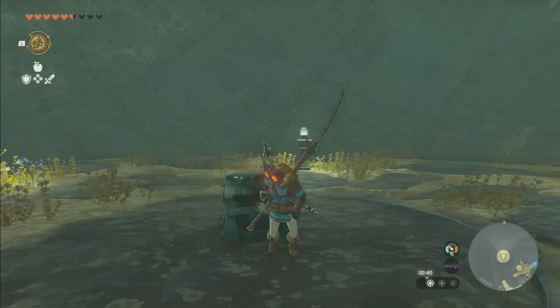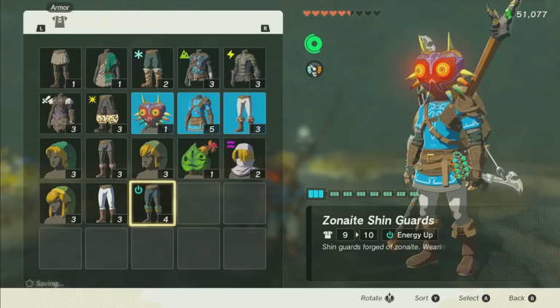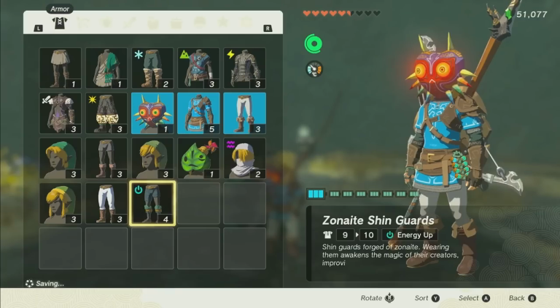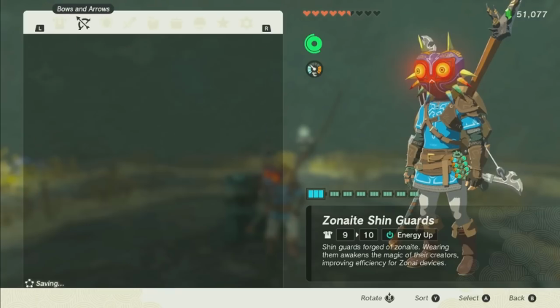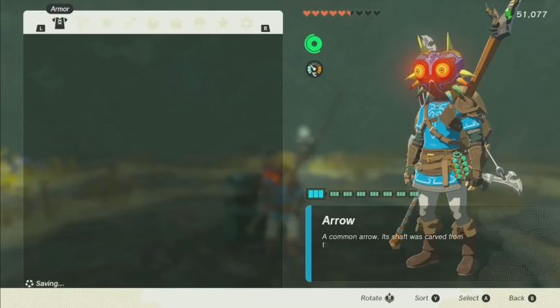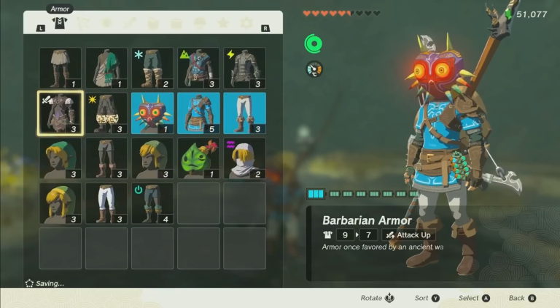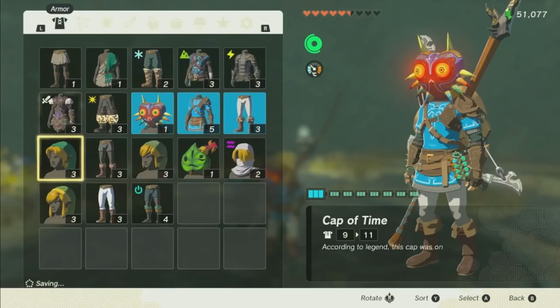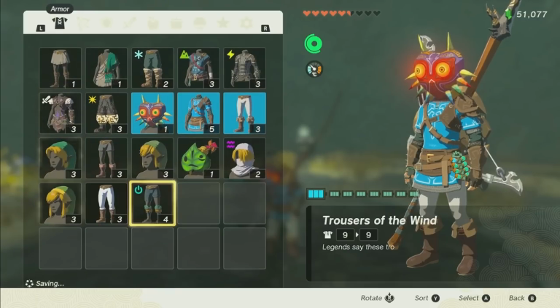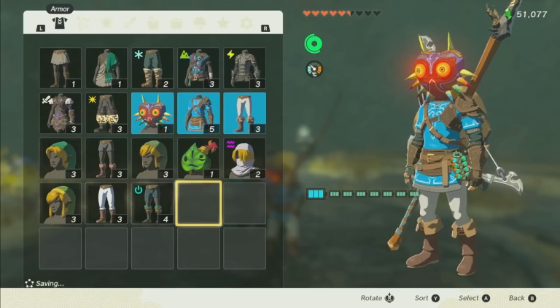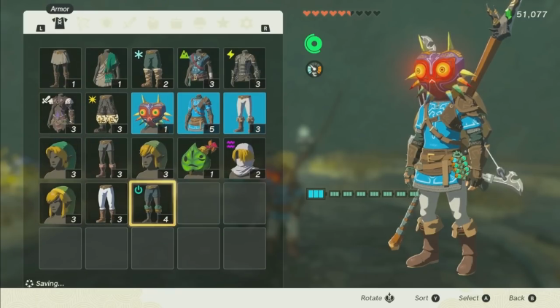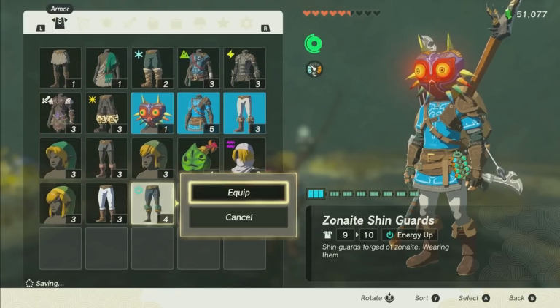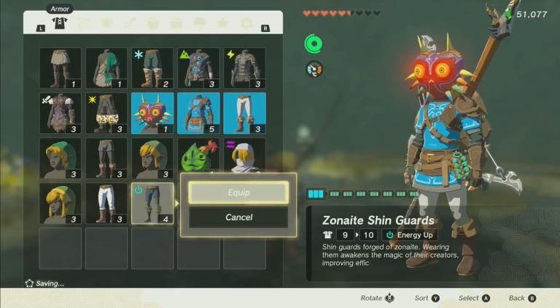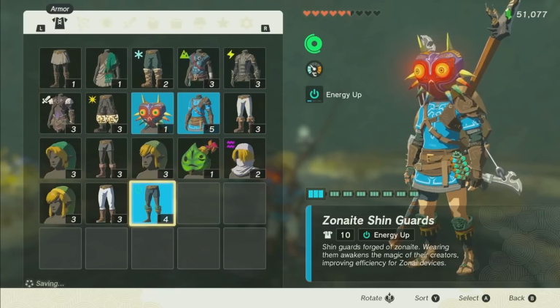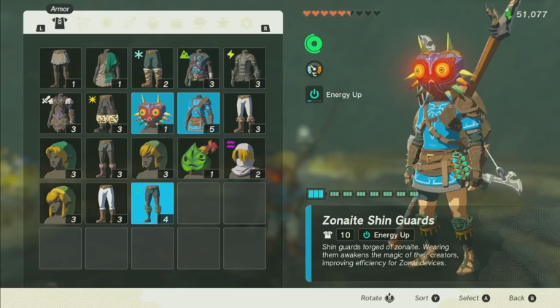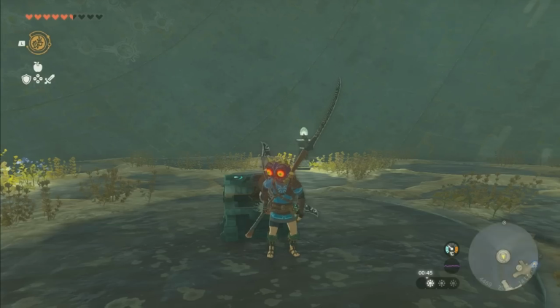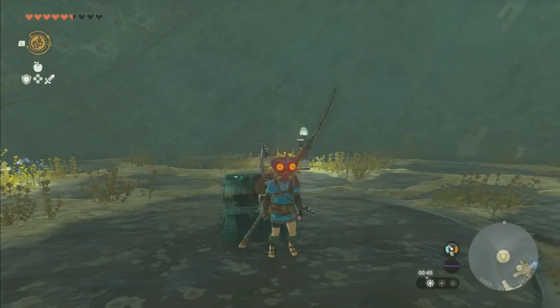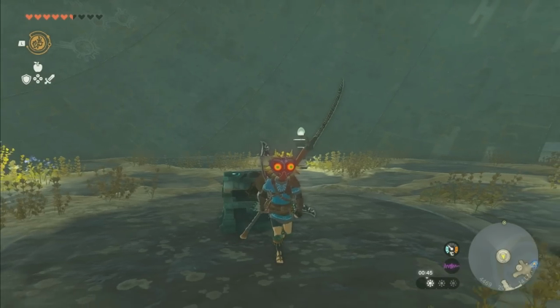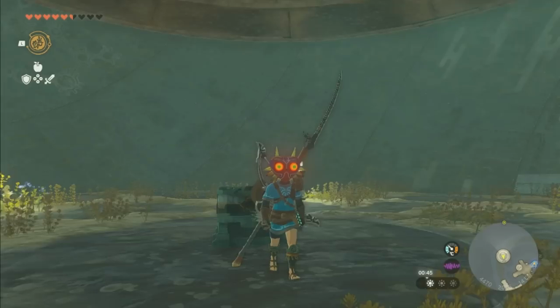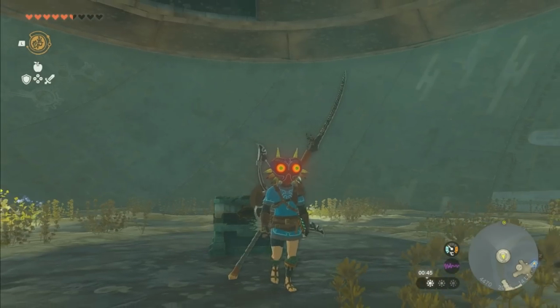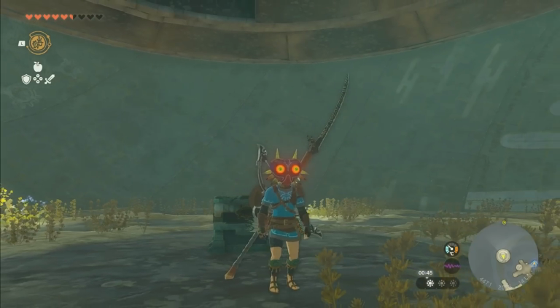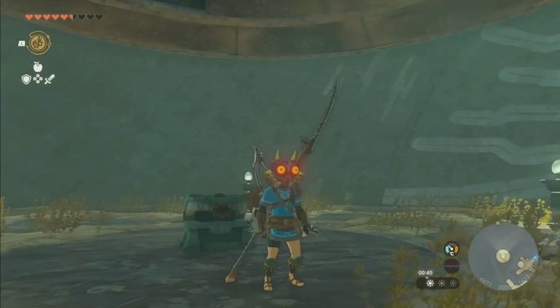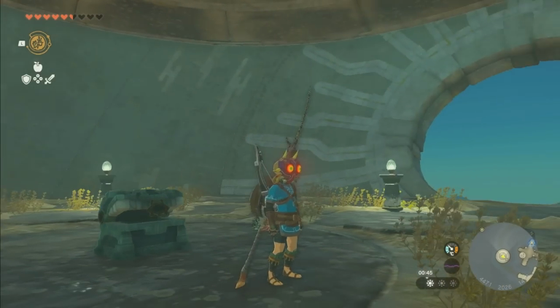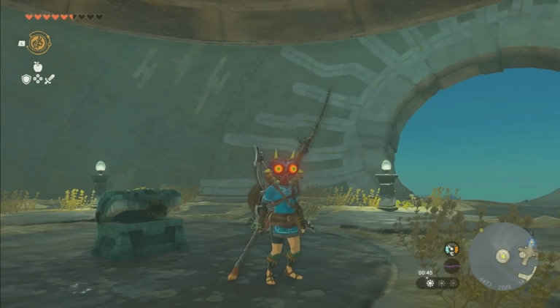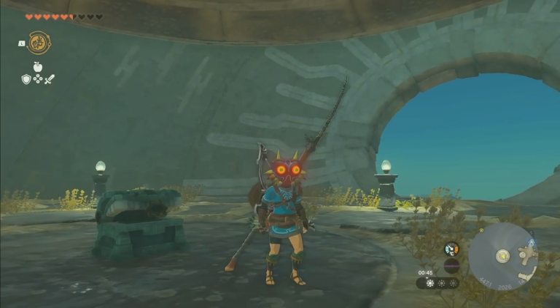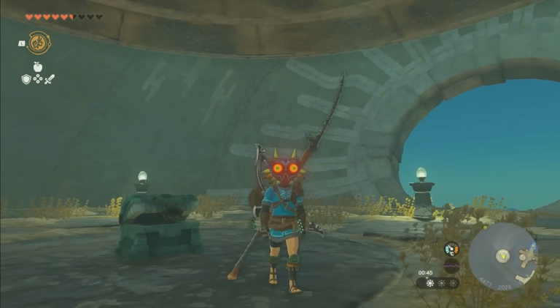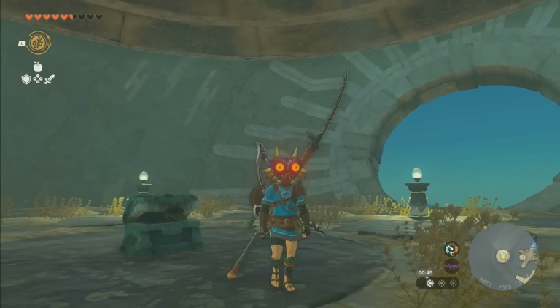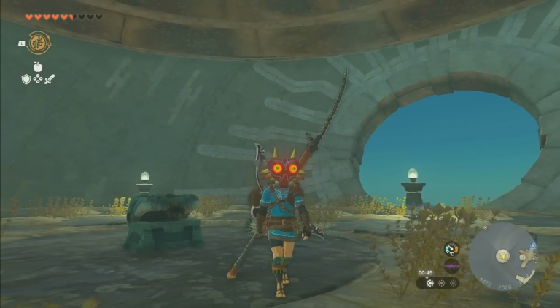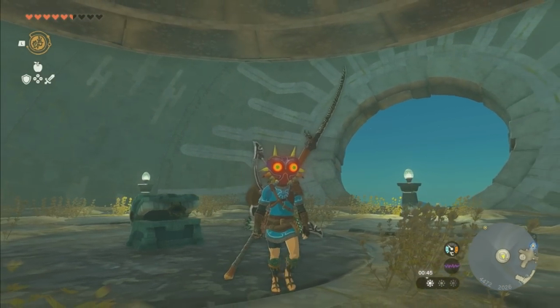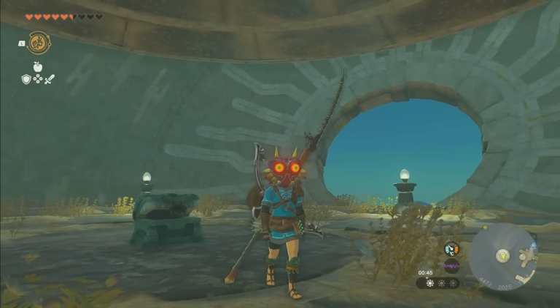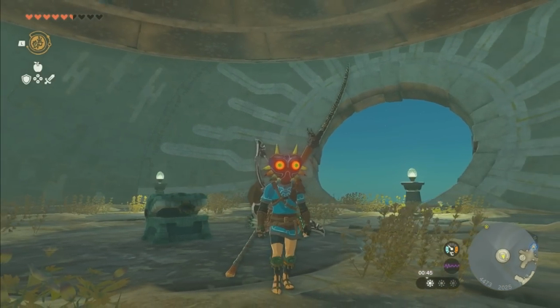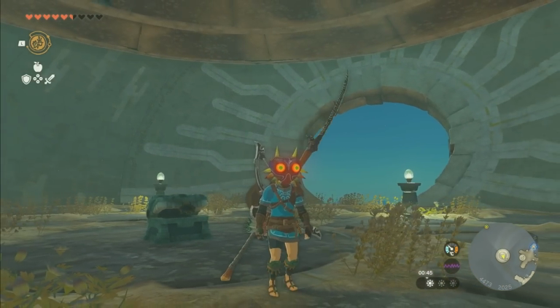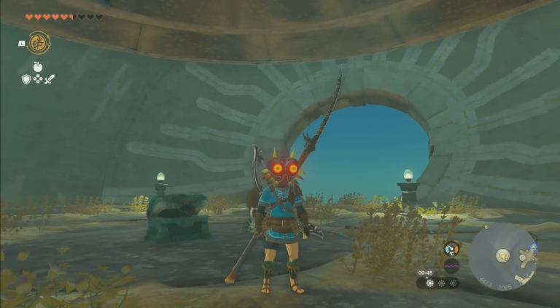From here we have the first secret piece of Zonite armor — this one is the Zonite Shin Guards. Let's take a look at that one real fast. Pop that on: Energy Up, makes you use less battery power when using devices.